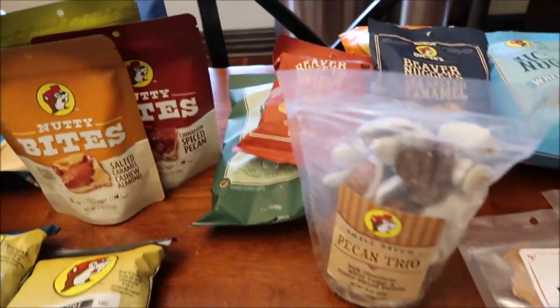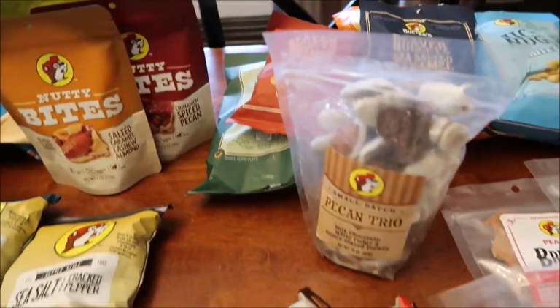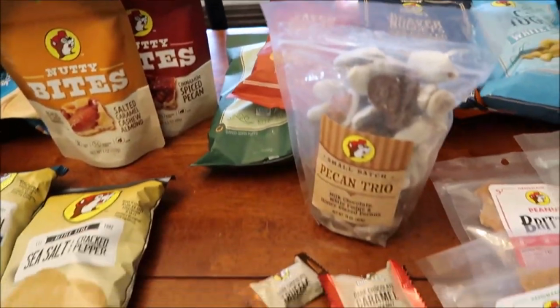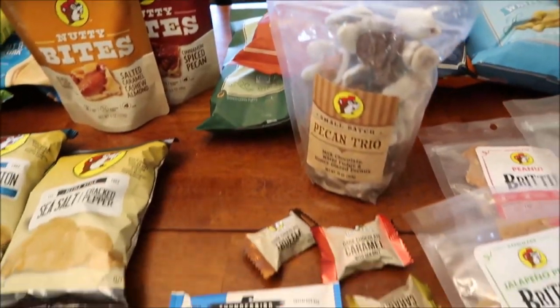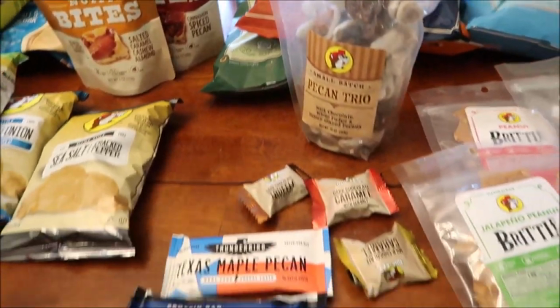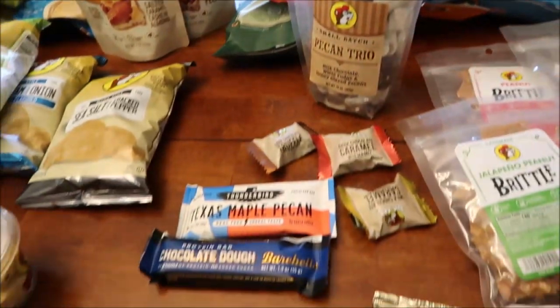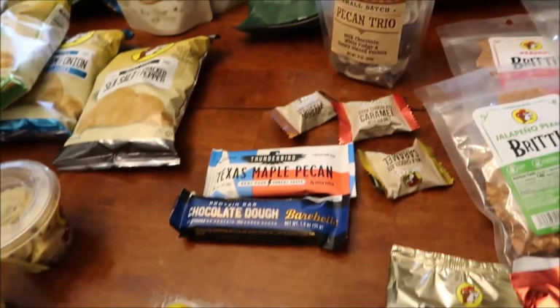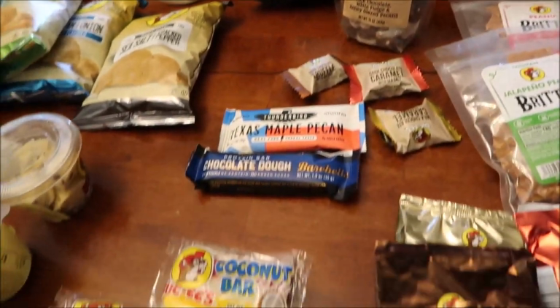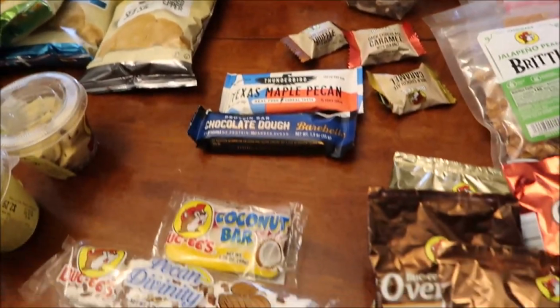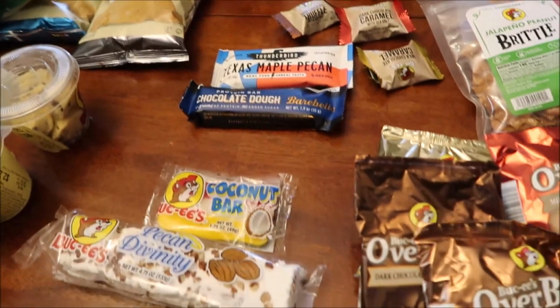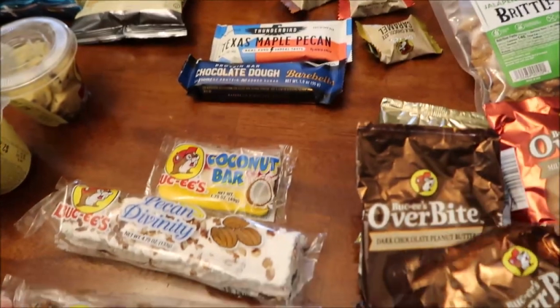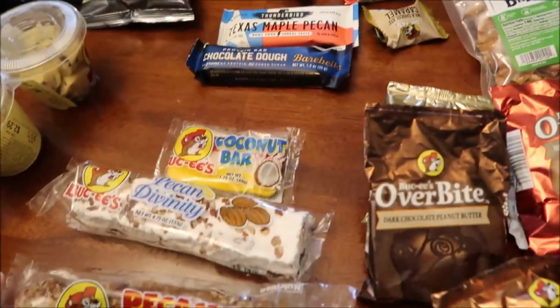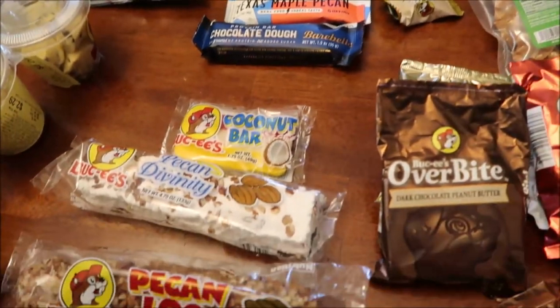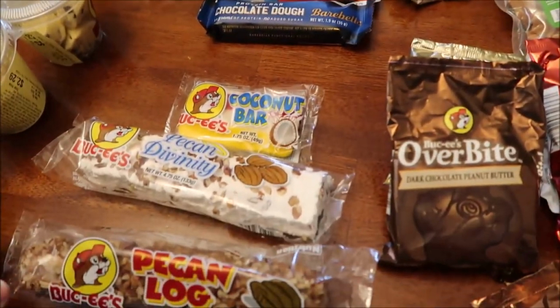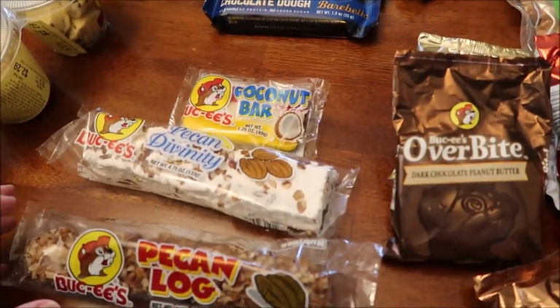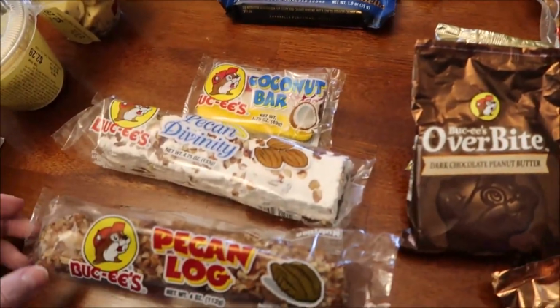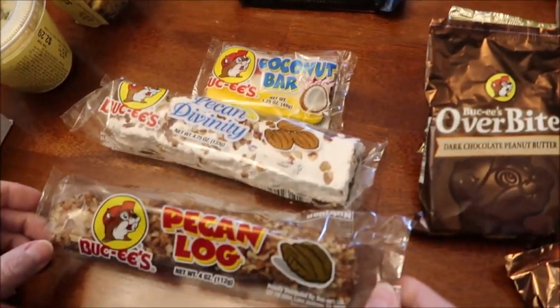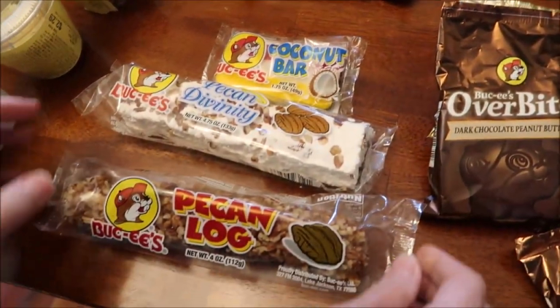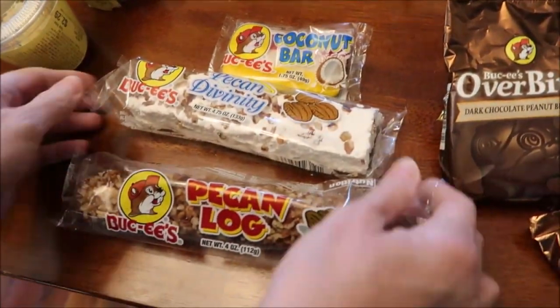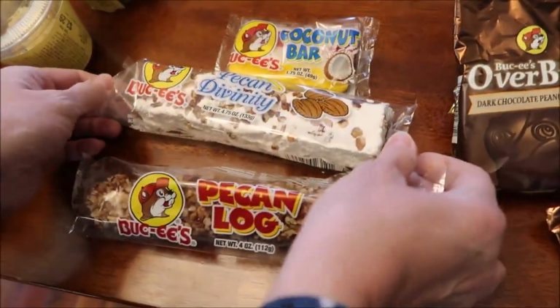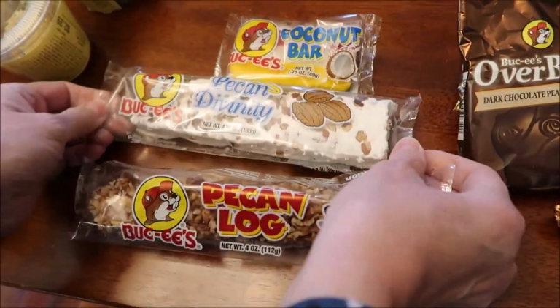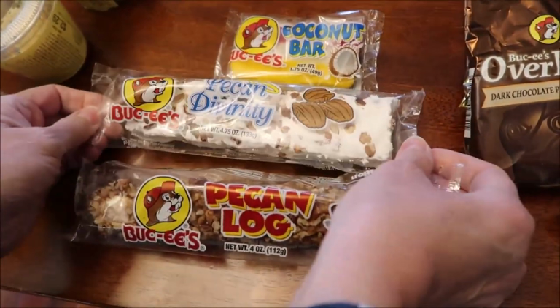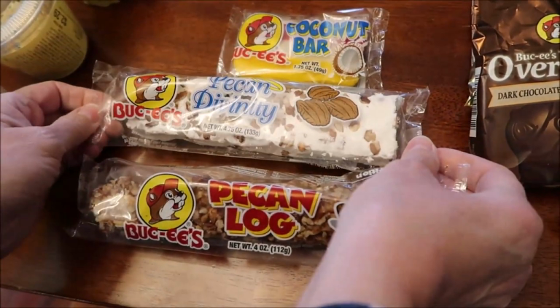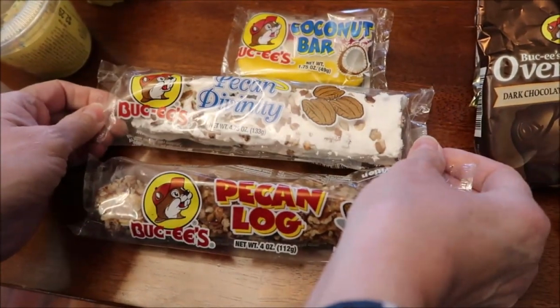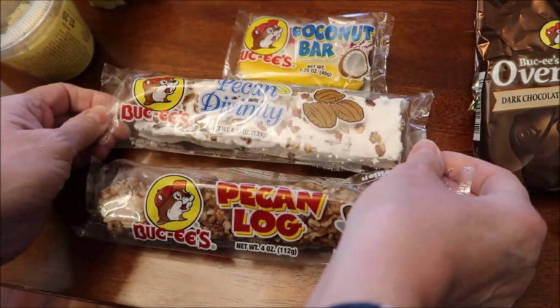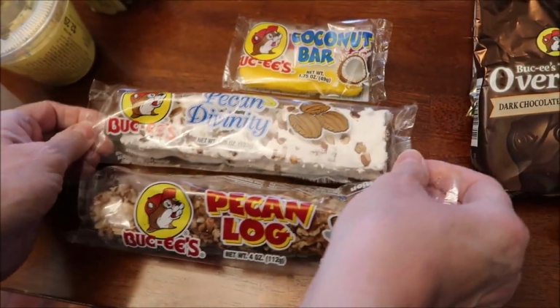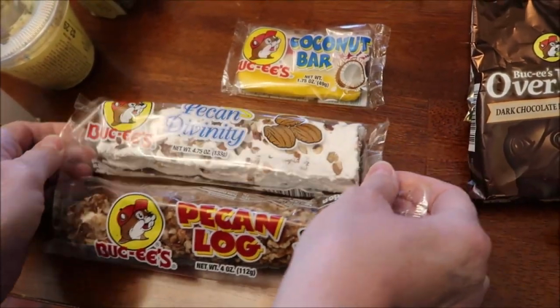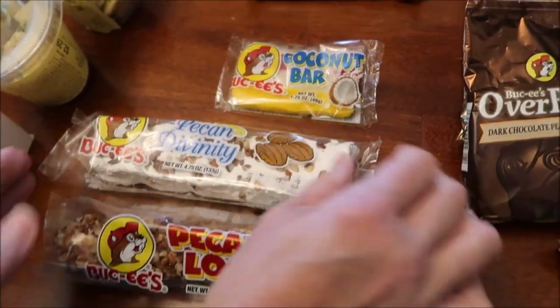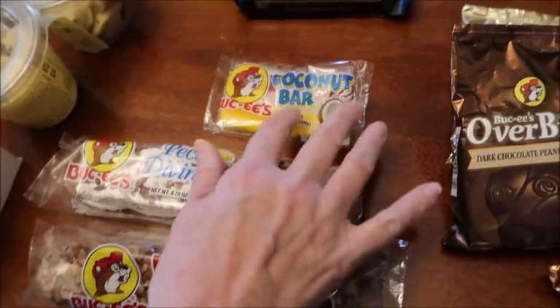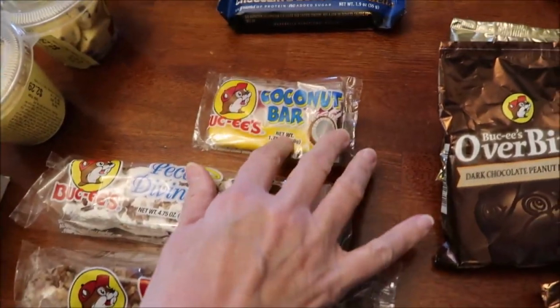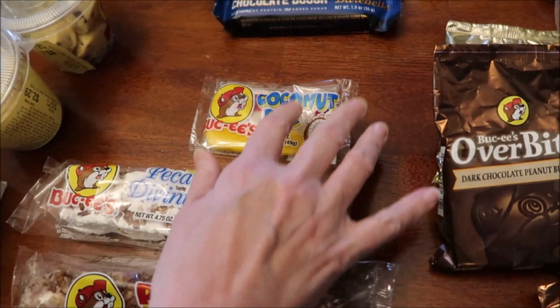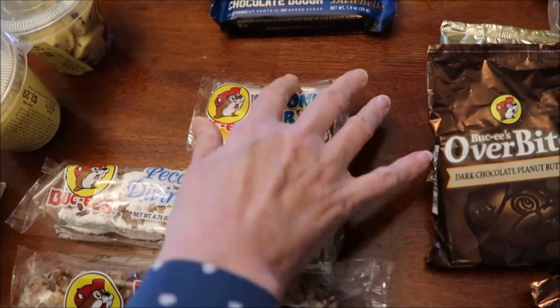Back down here at the front, we got a pecan log, pecan divinity, and a coconut bar.